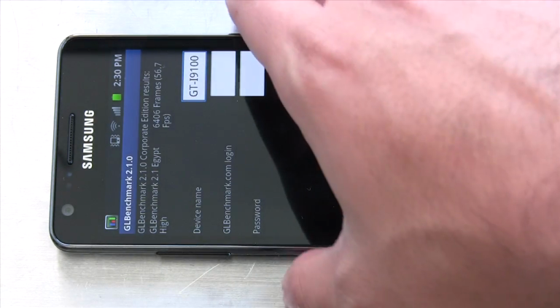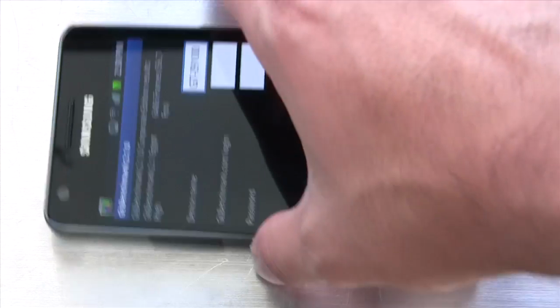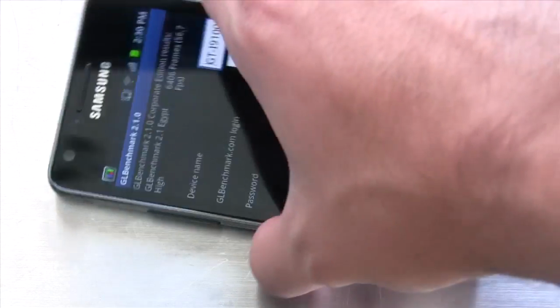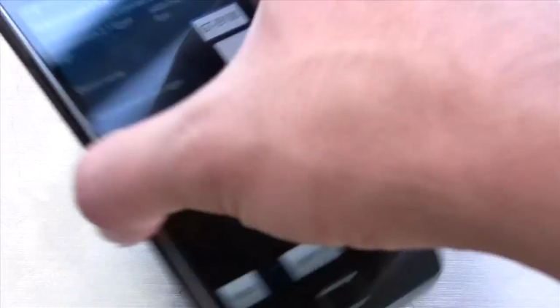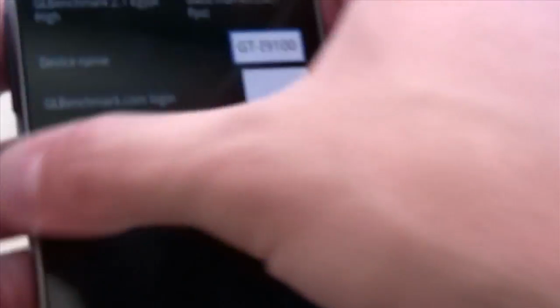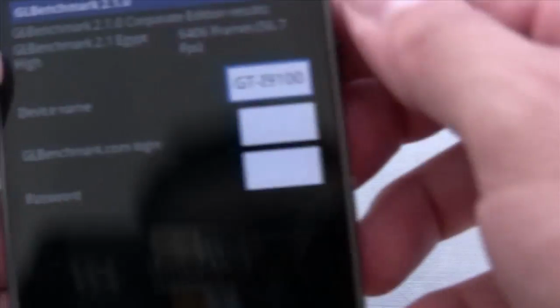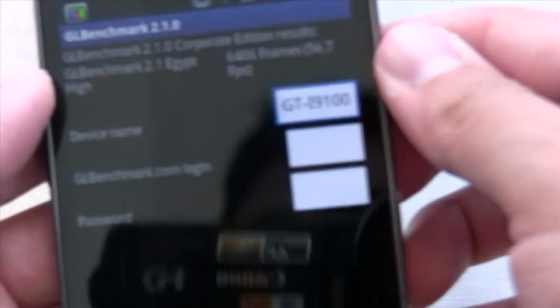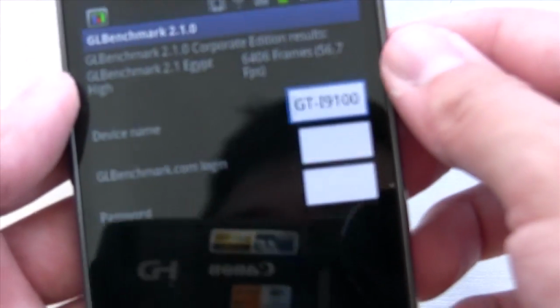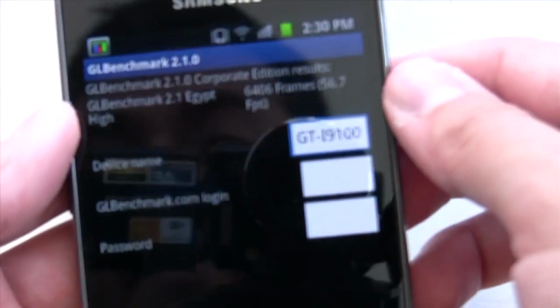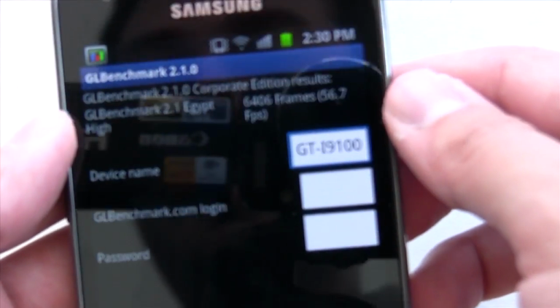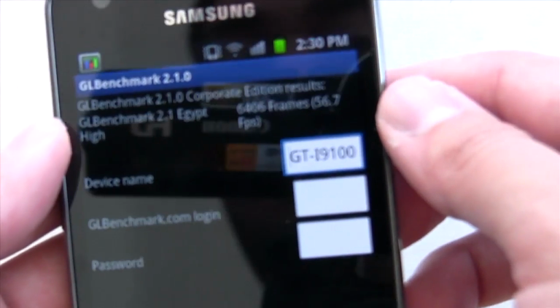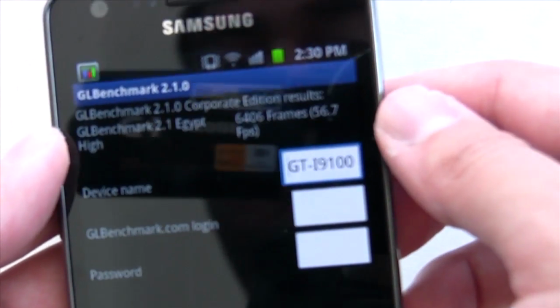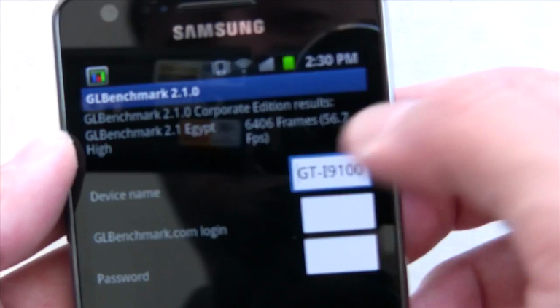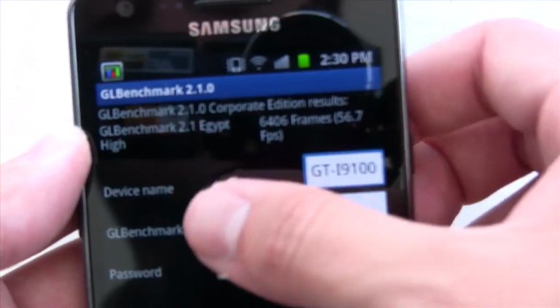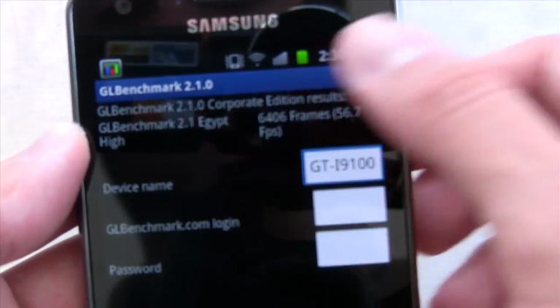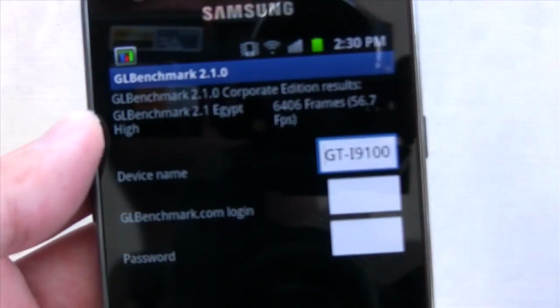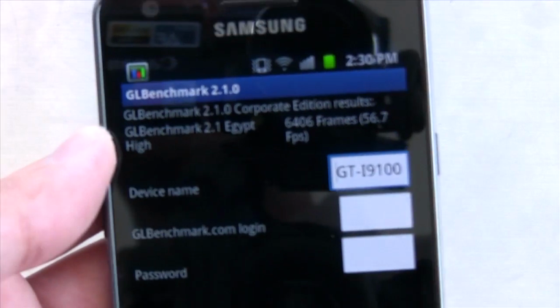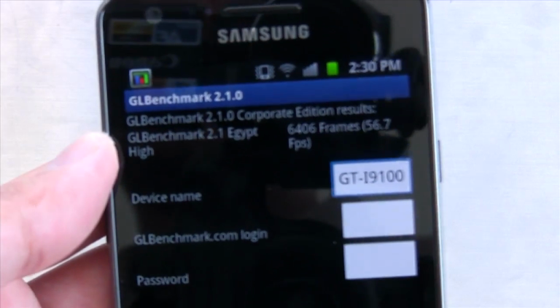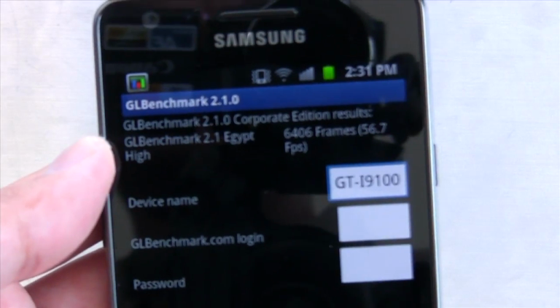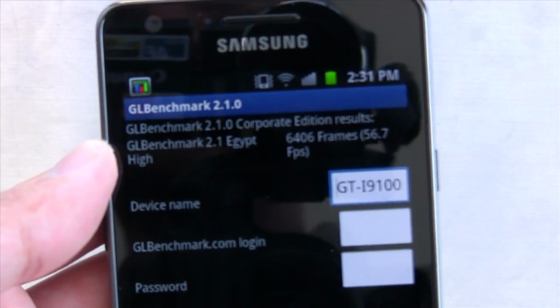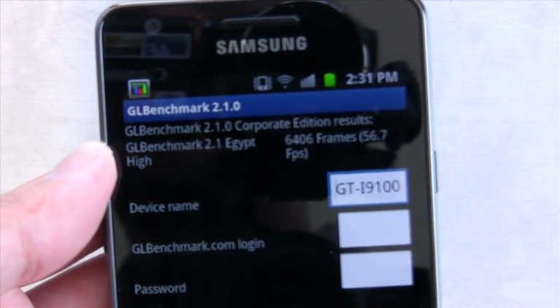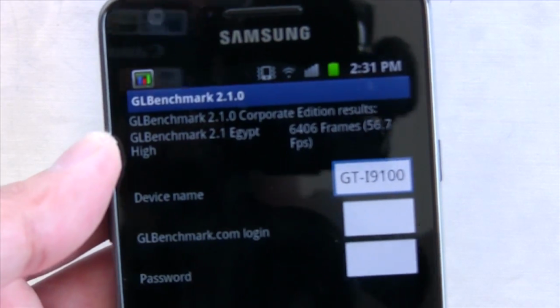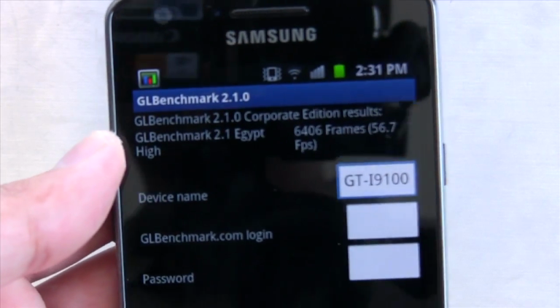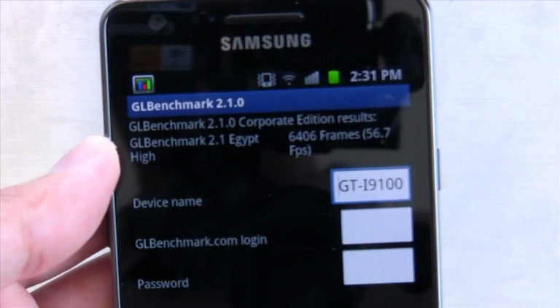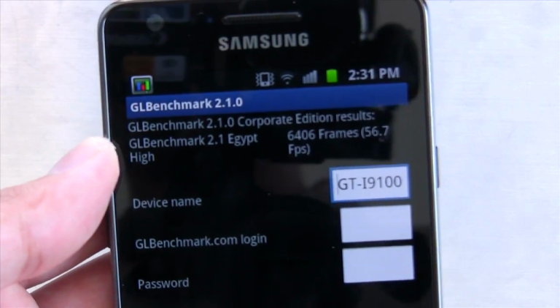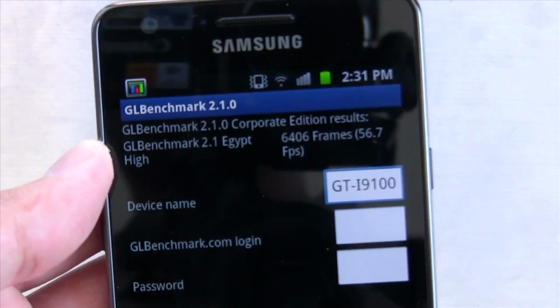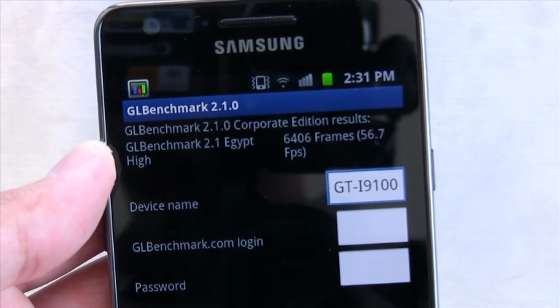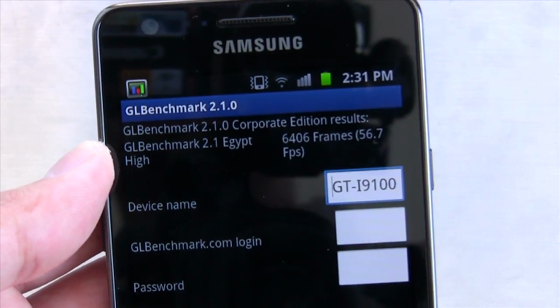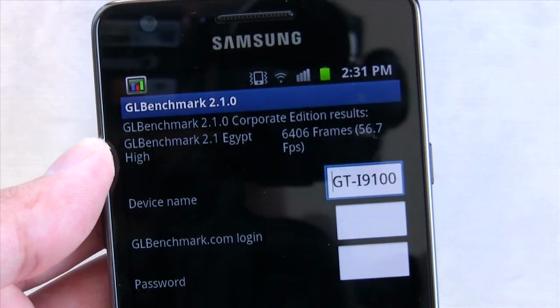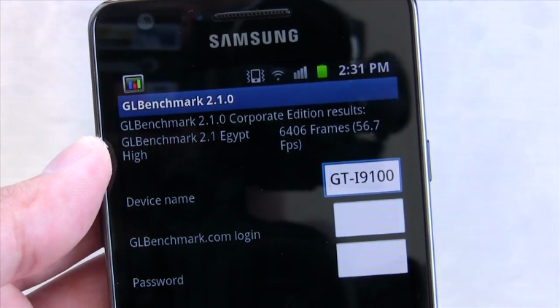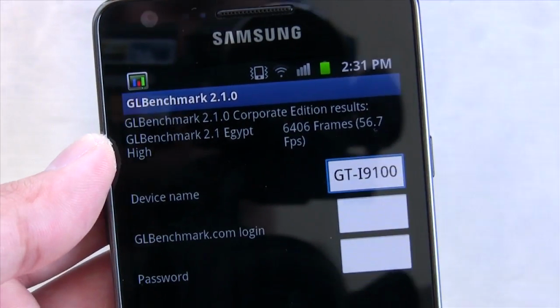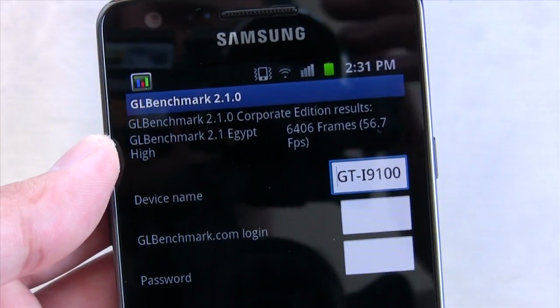As you can see, we're at the cap the whole time, and we have 56.7 FPS, which is basically V-Sync. Thanks again.